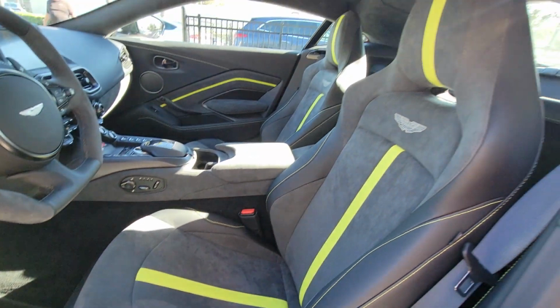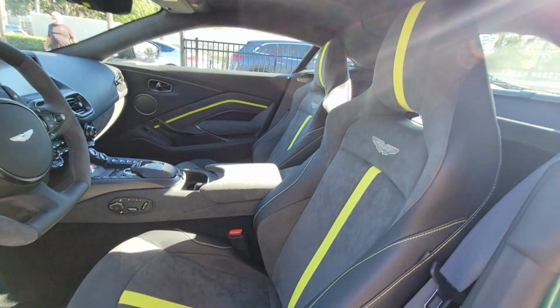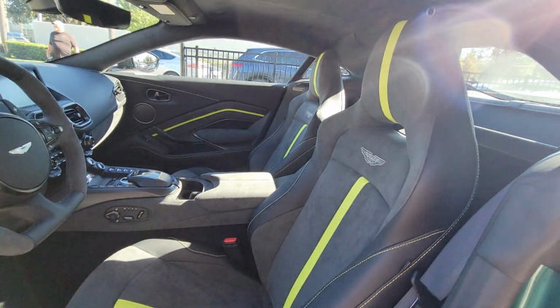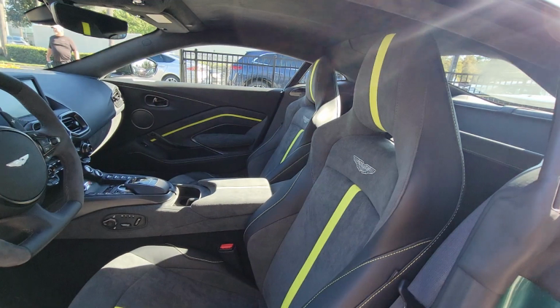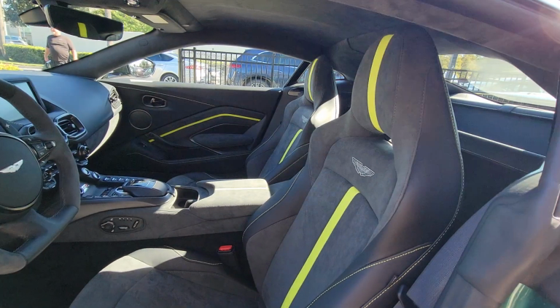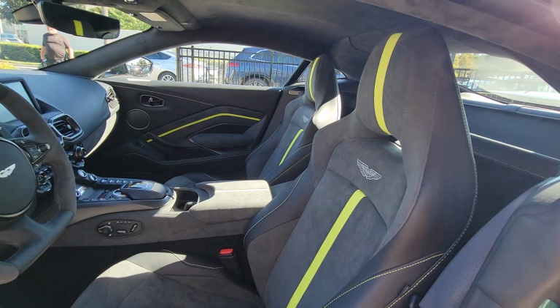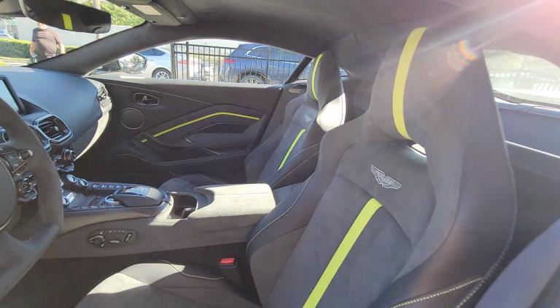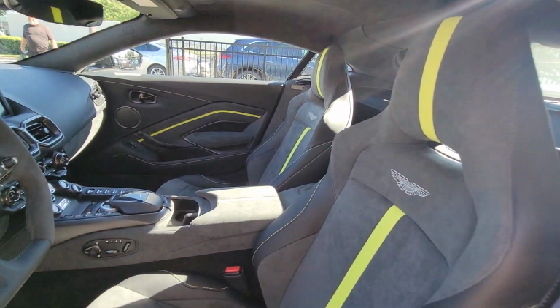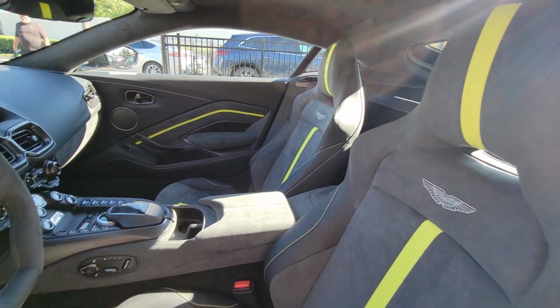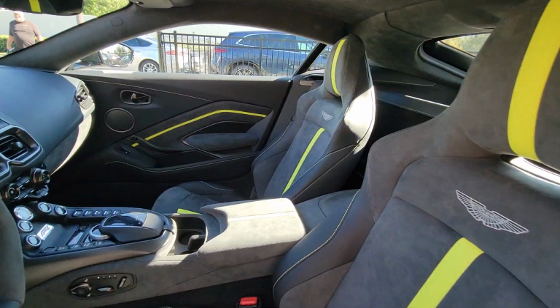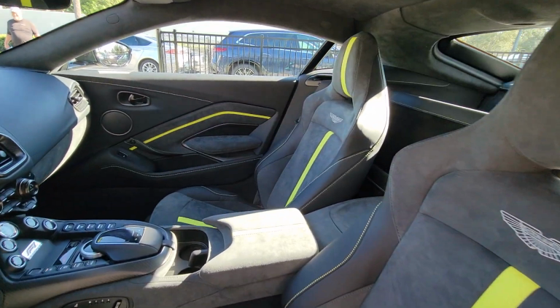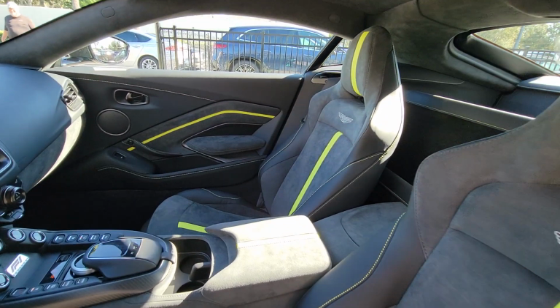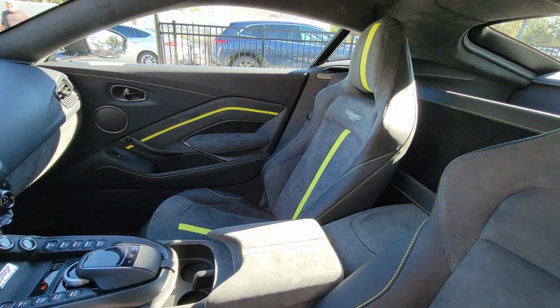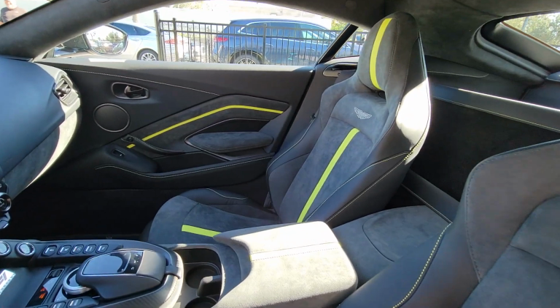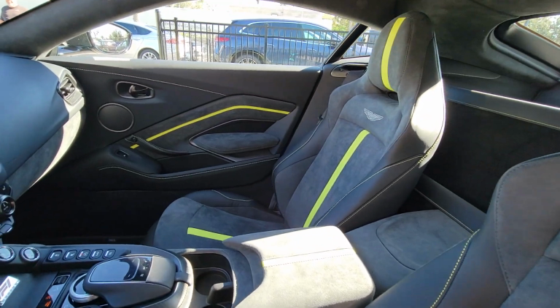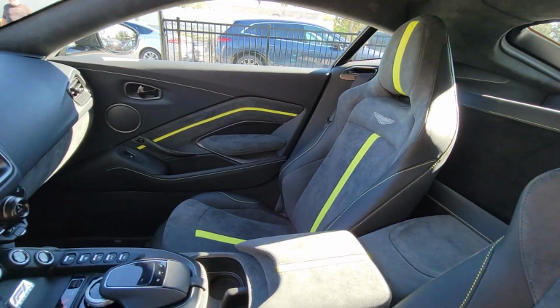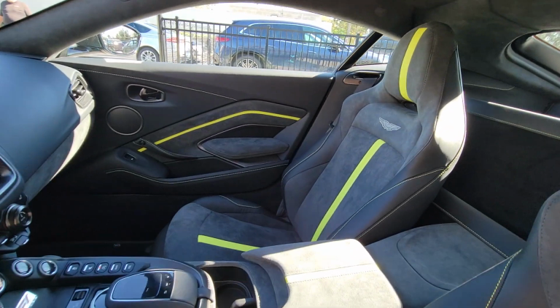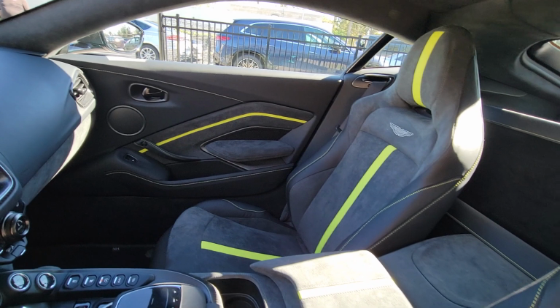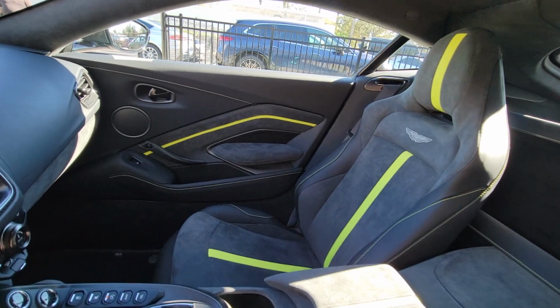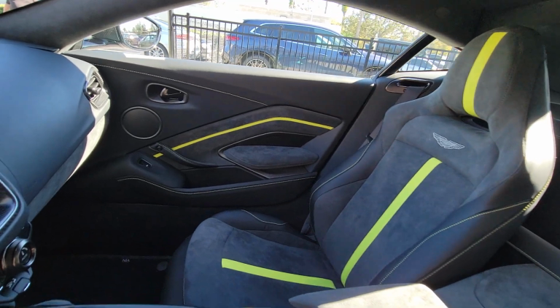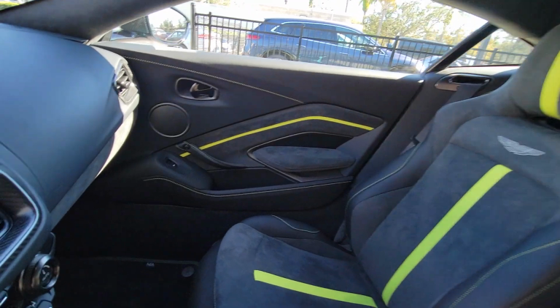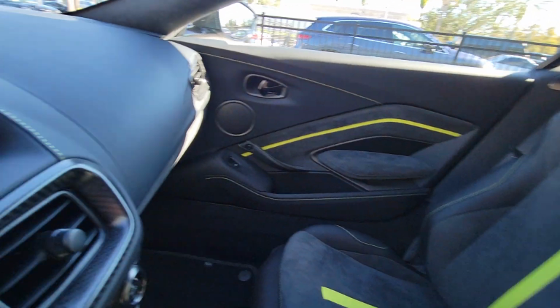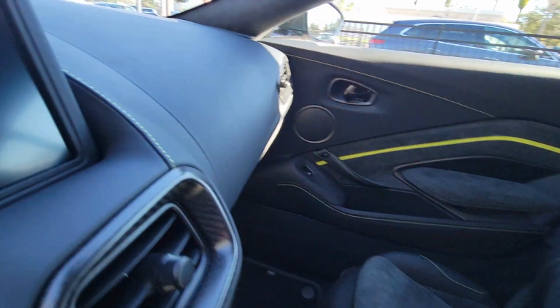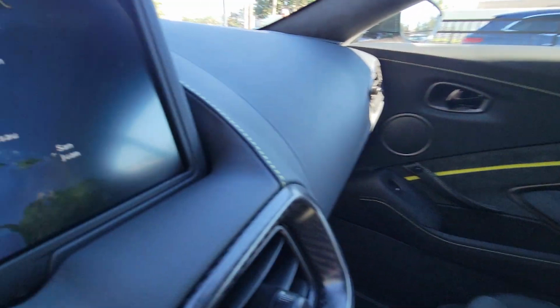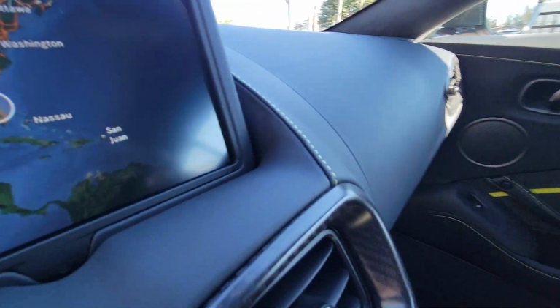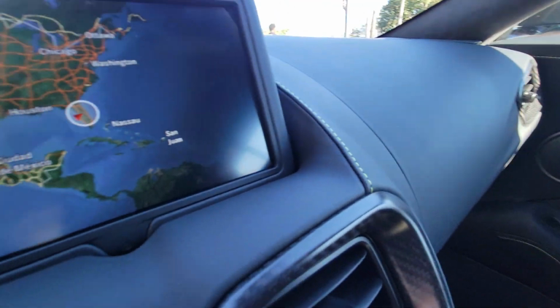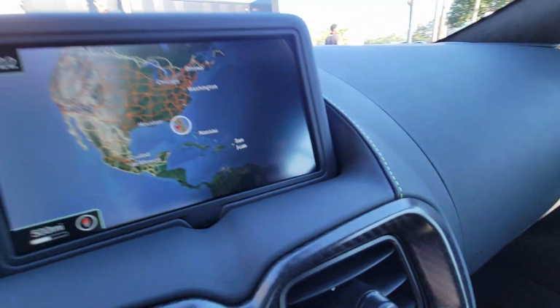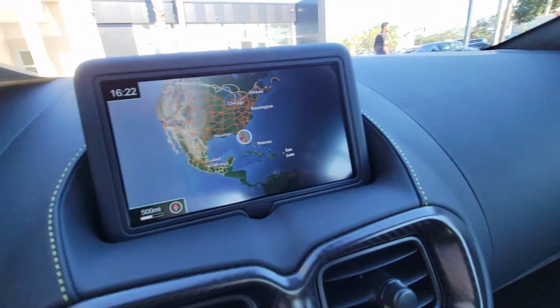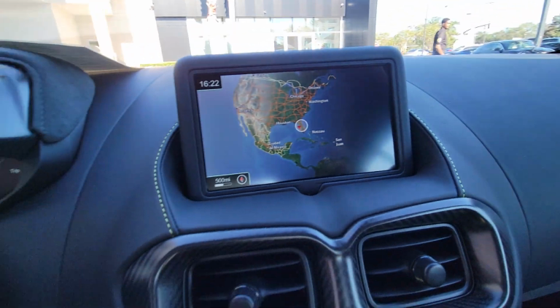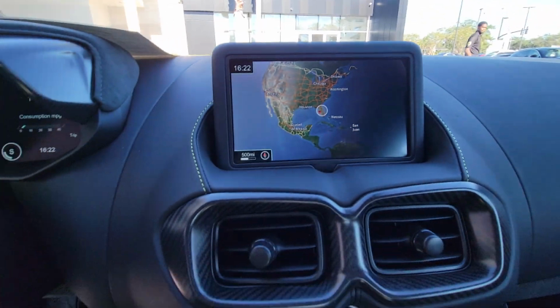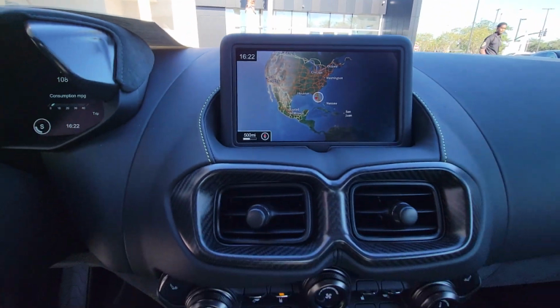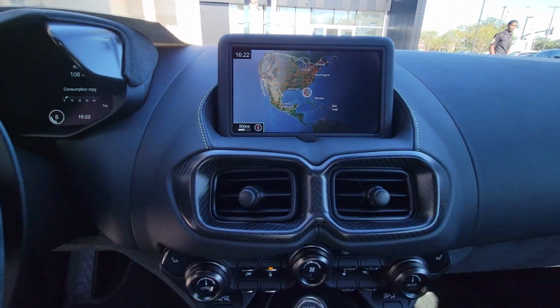Set your soul free in this breathtaking Vantage. Come in for a test drive. Our team will make it the best part of your day.